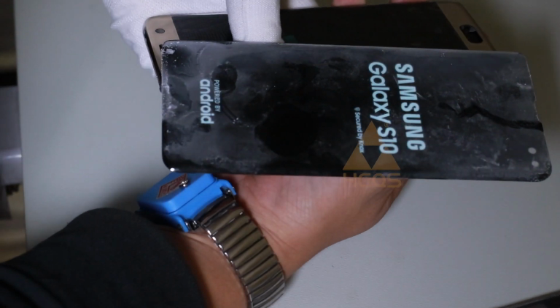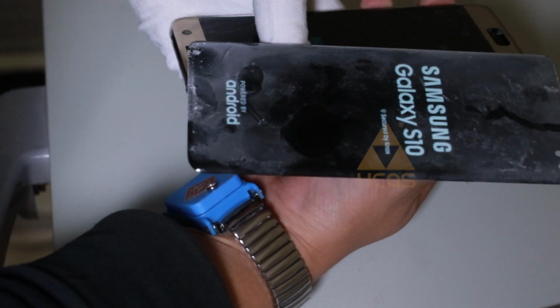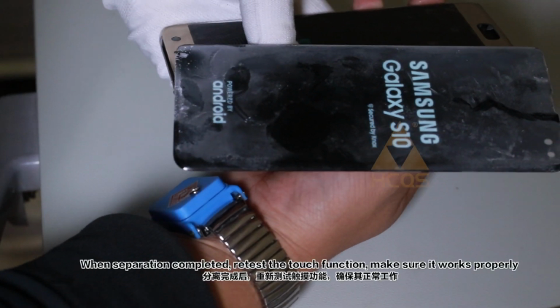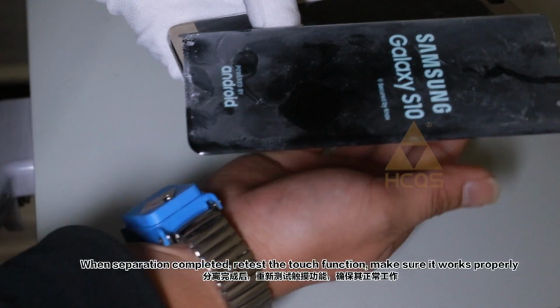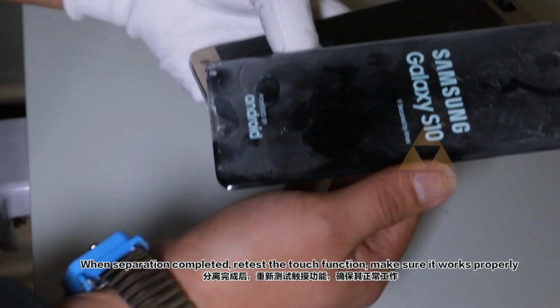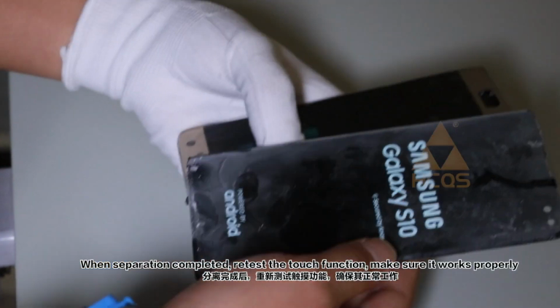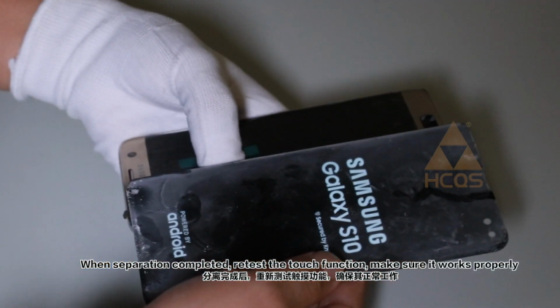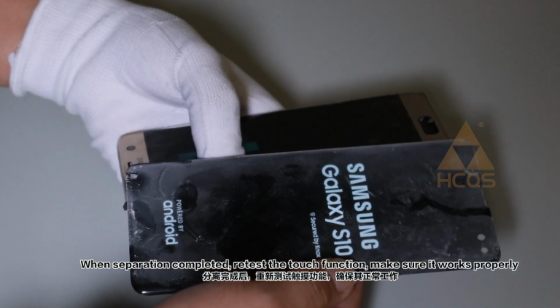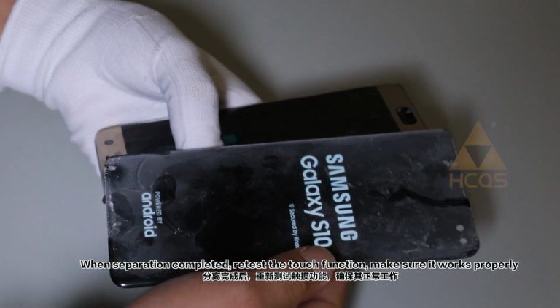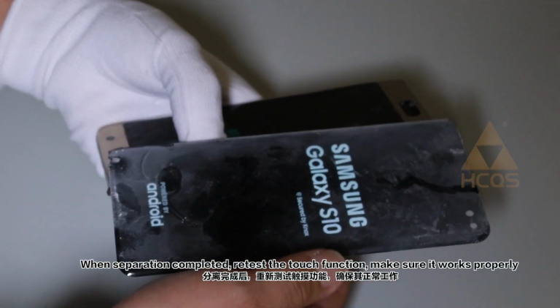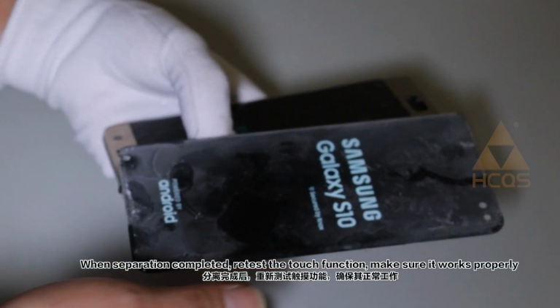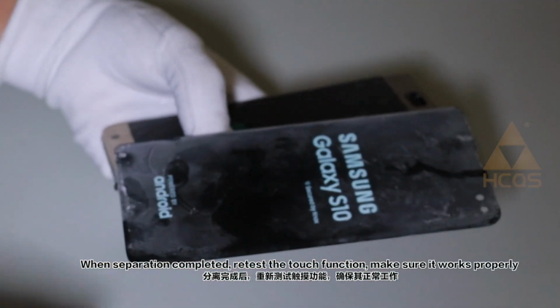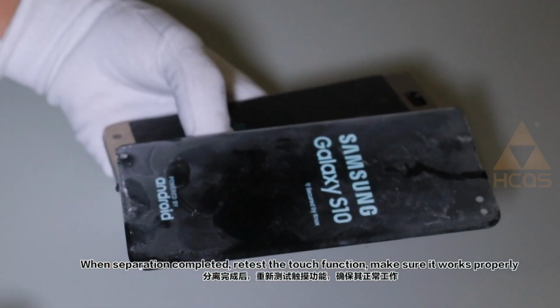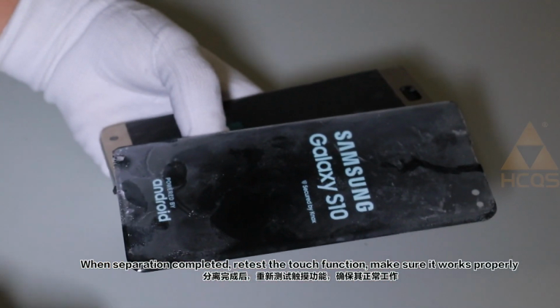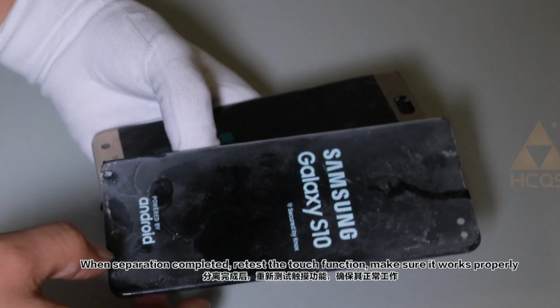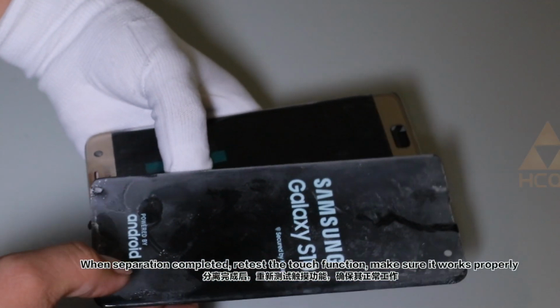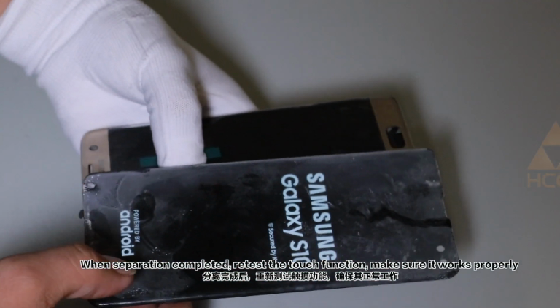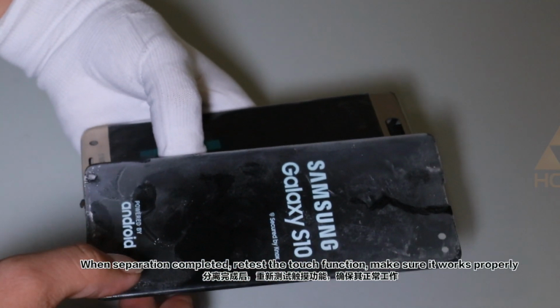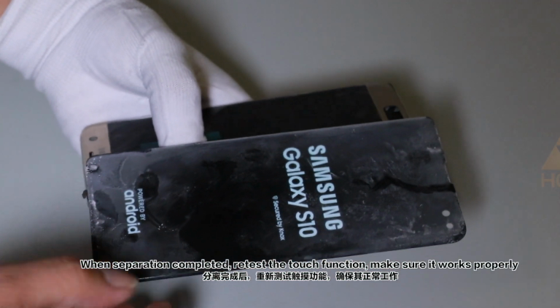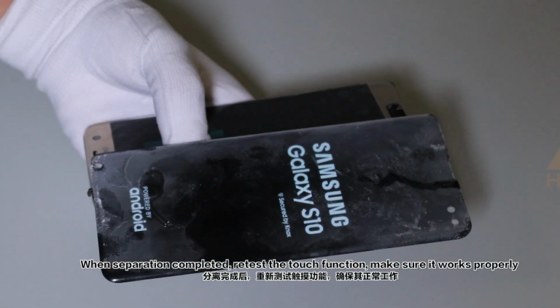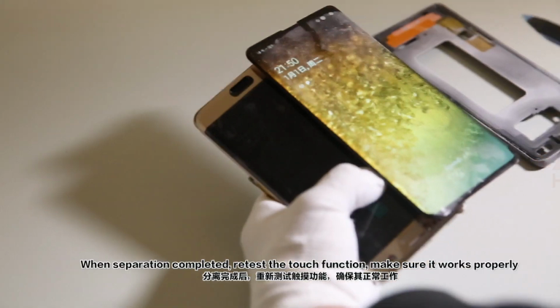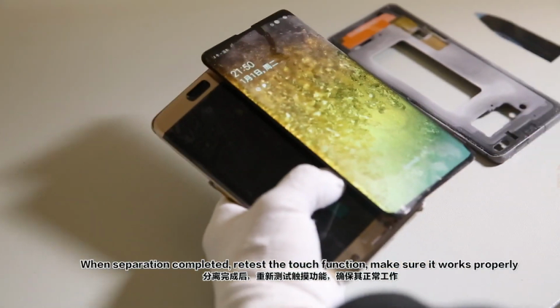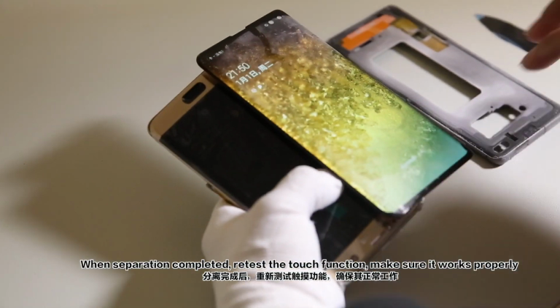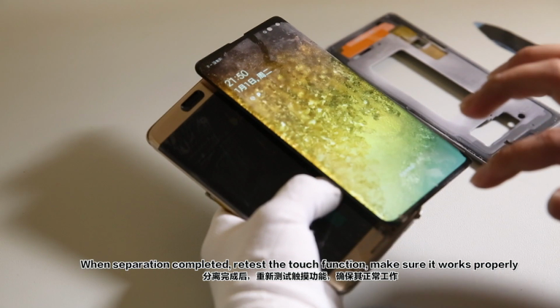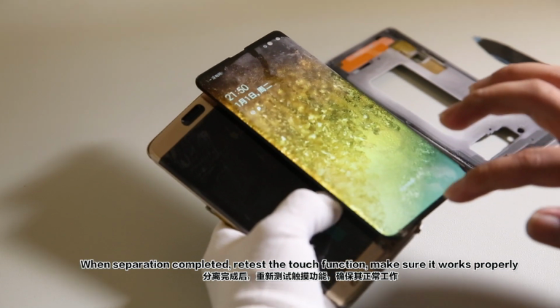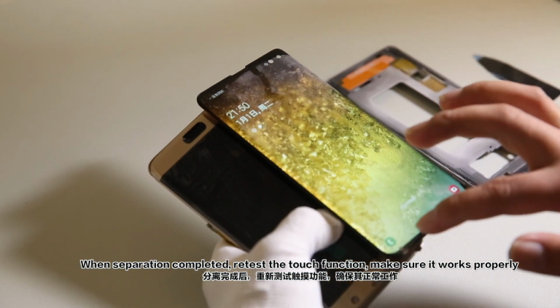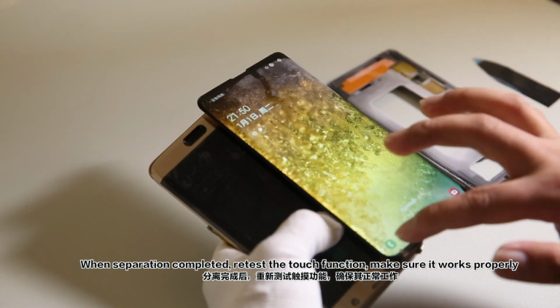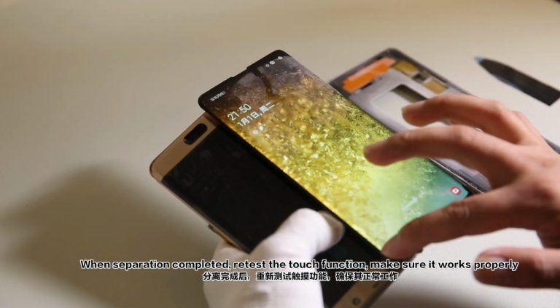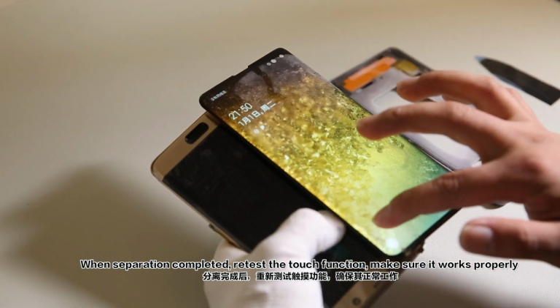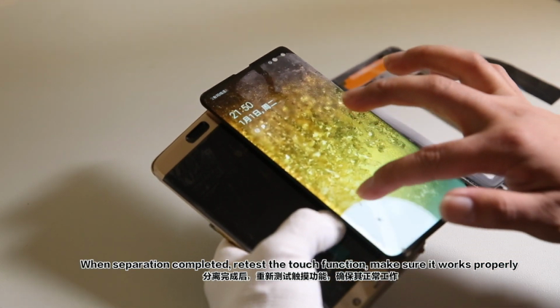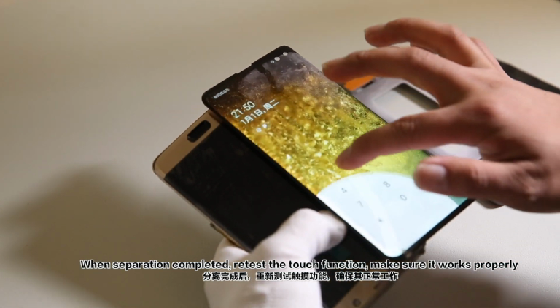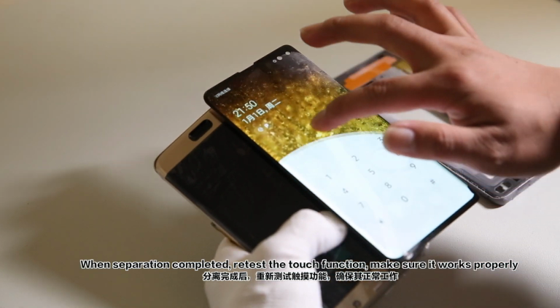When separation is completed, we test the touch function to make sure it works properly.